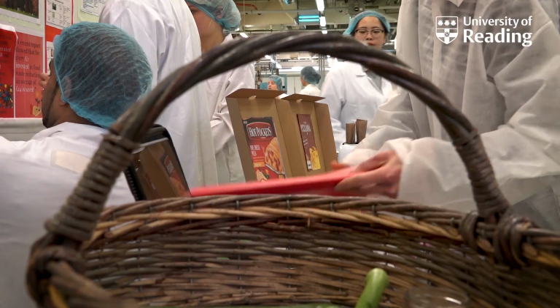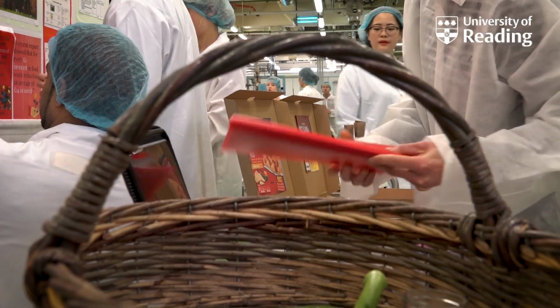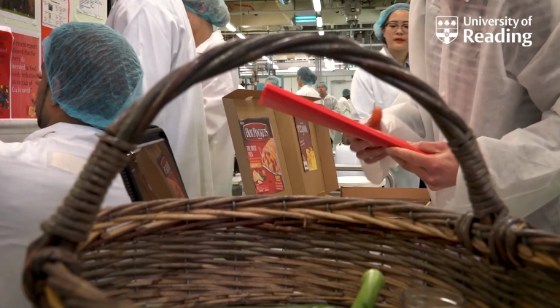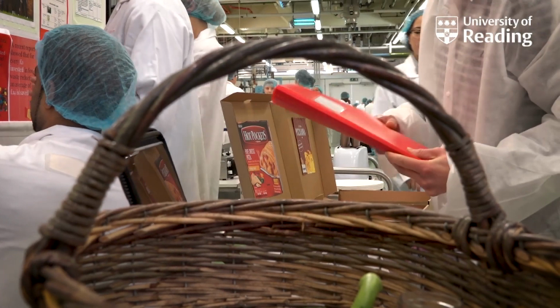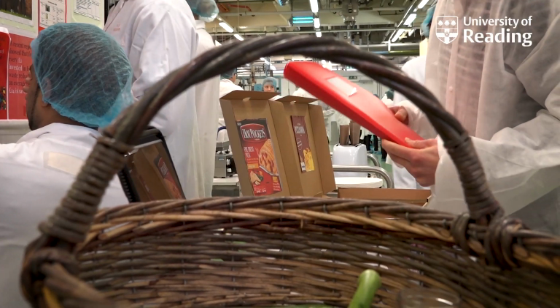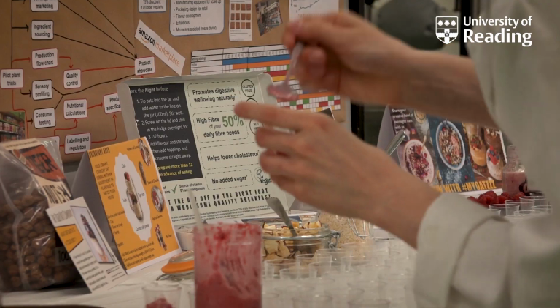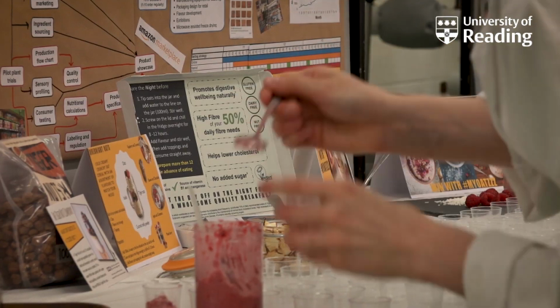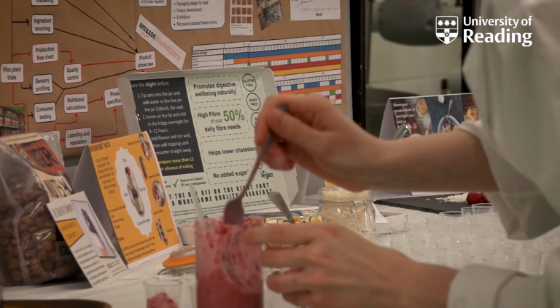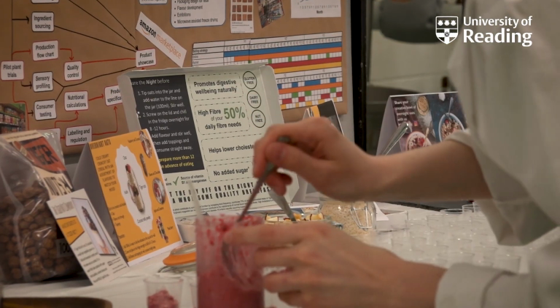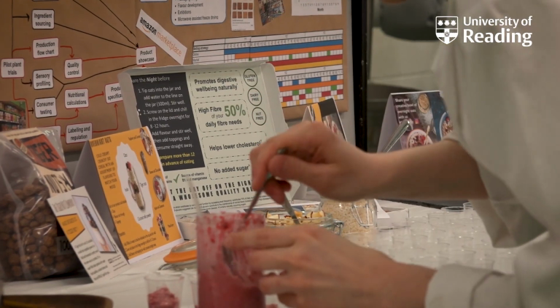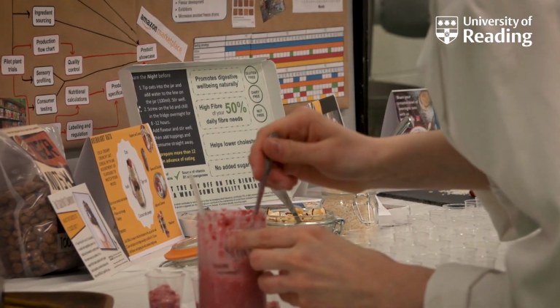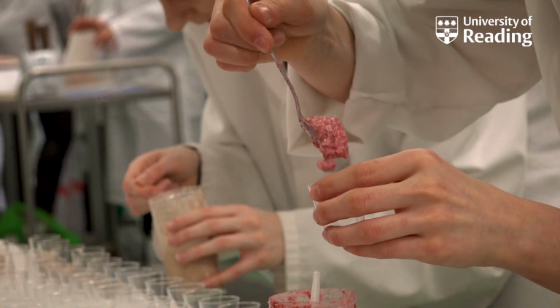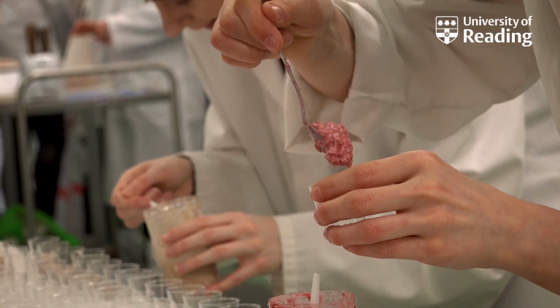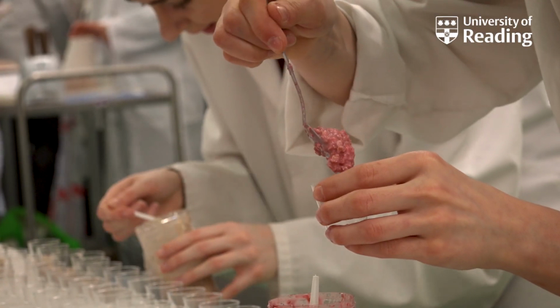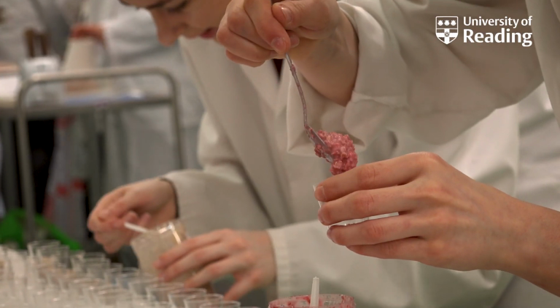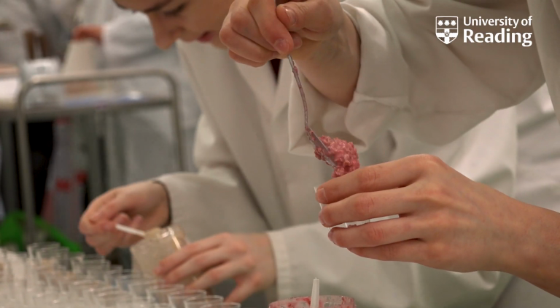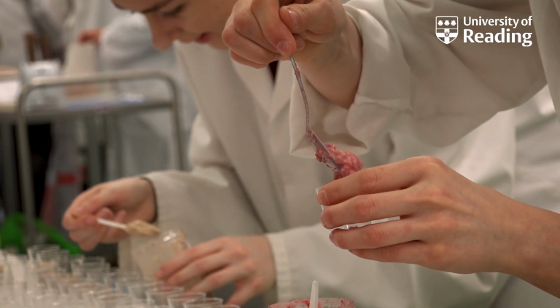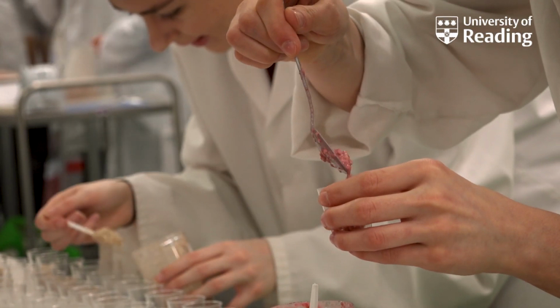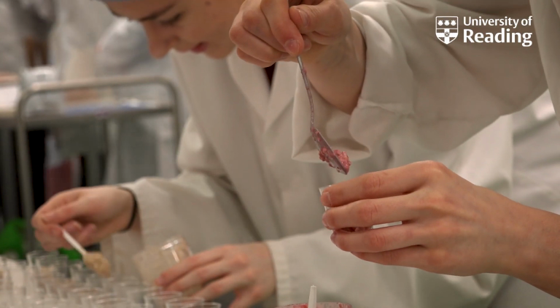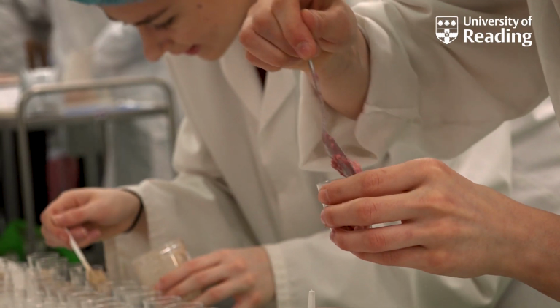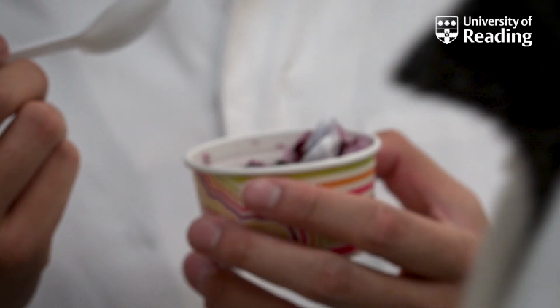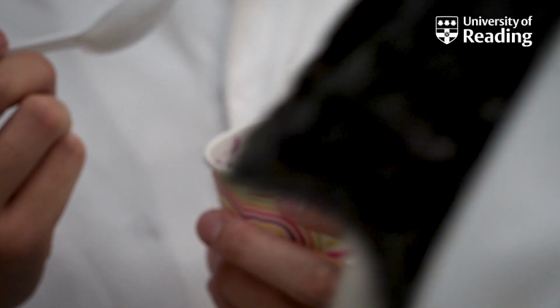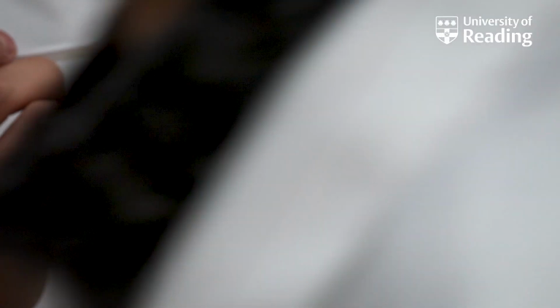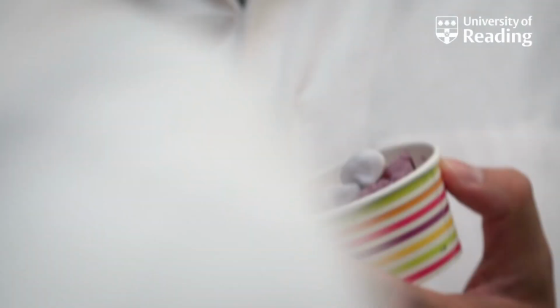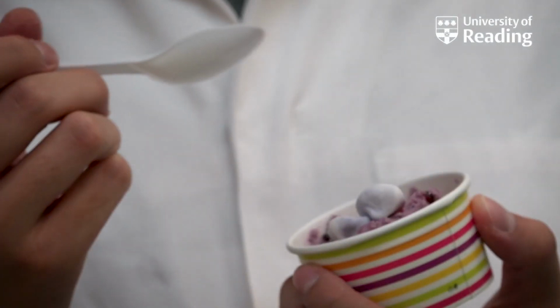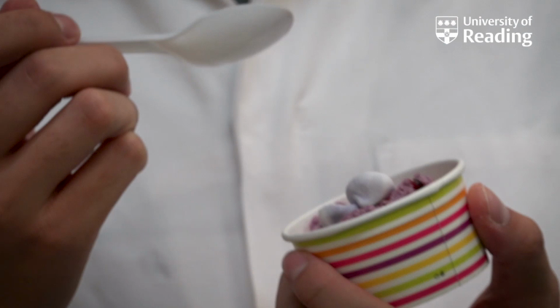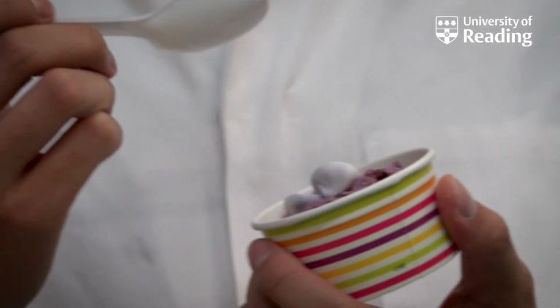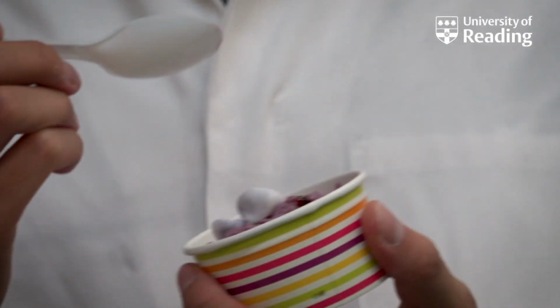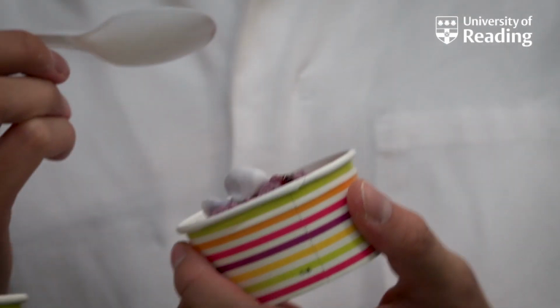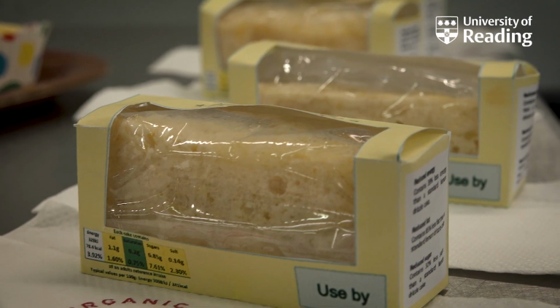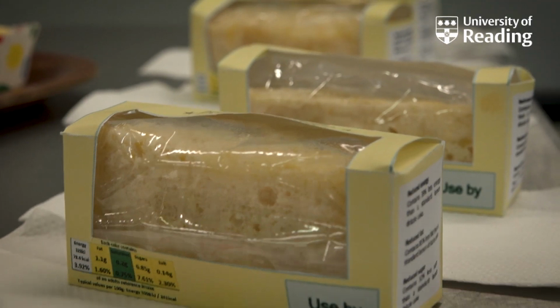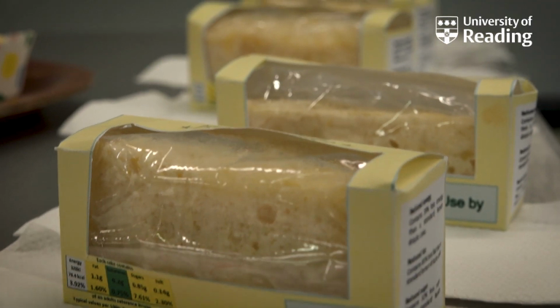The day is really busy. This year we had 11 groups presenting everything from bread to yoghurt.